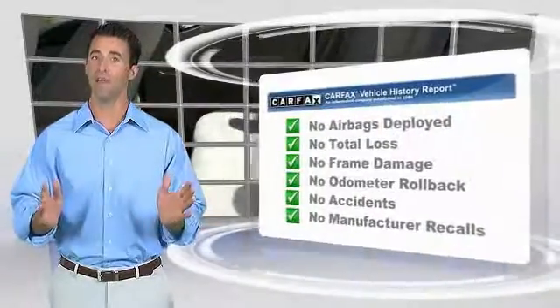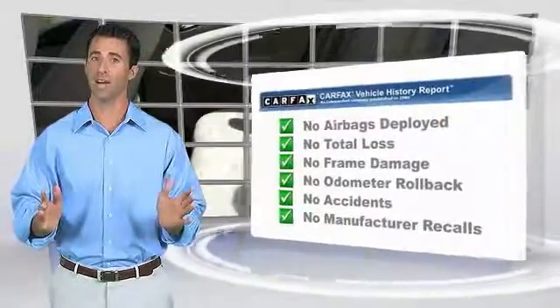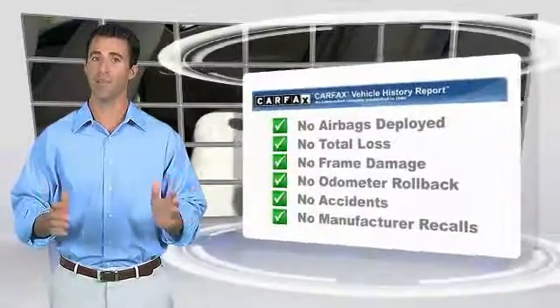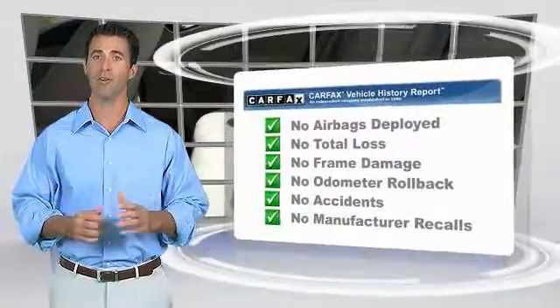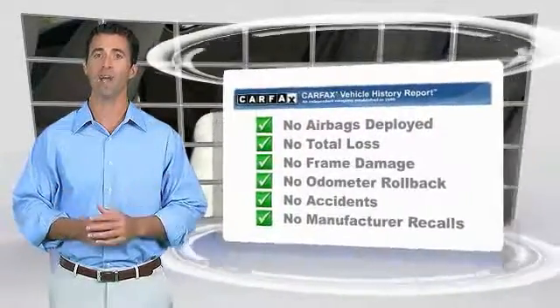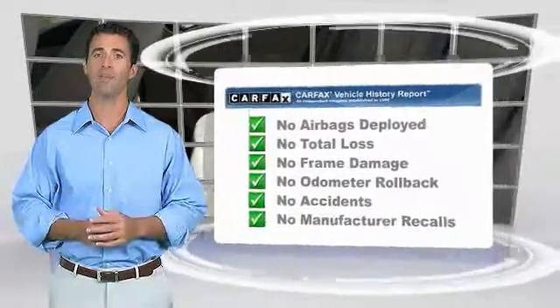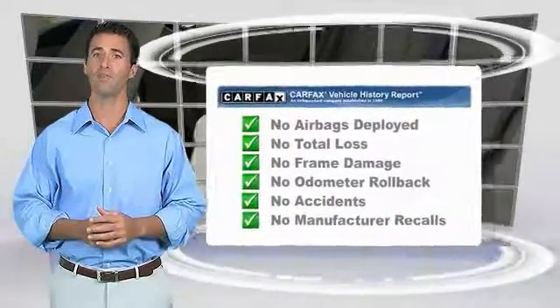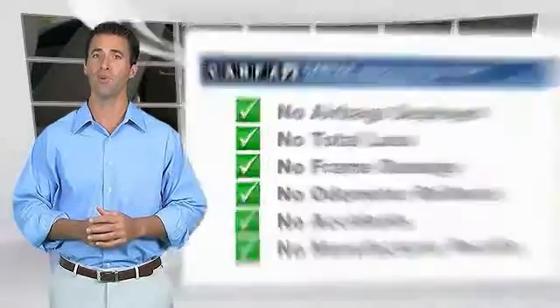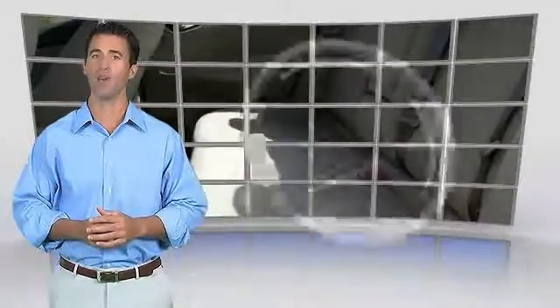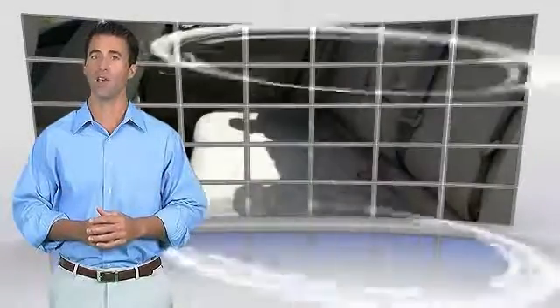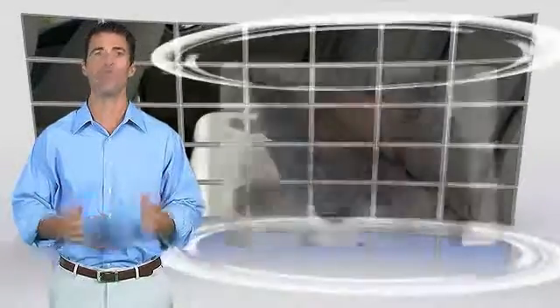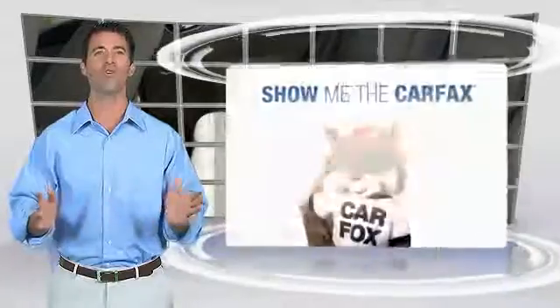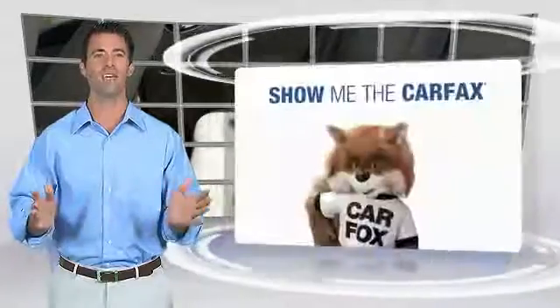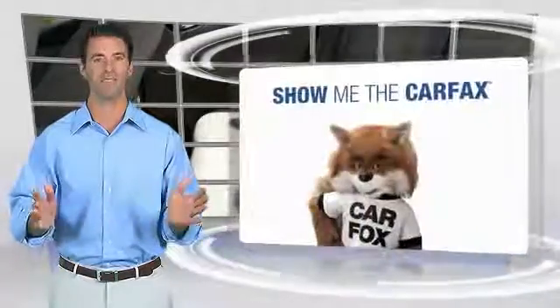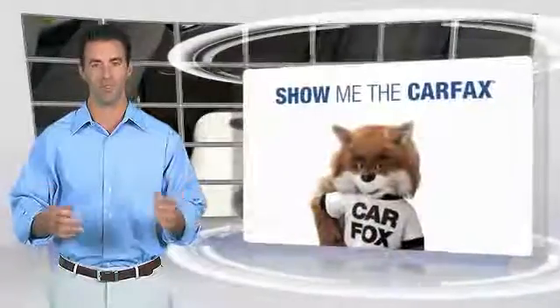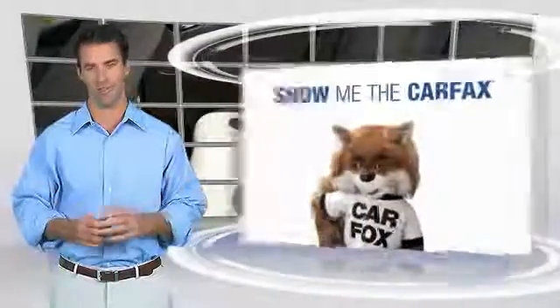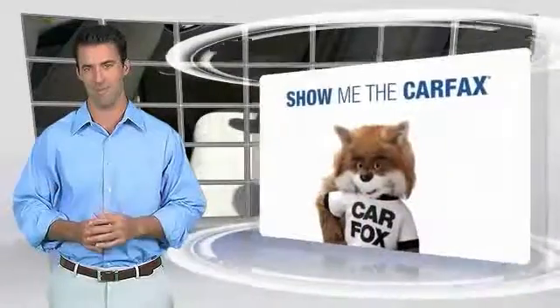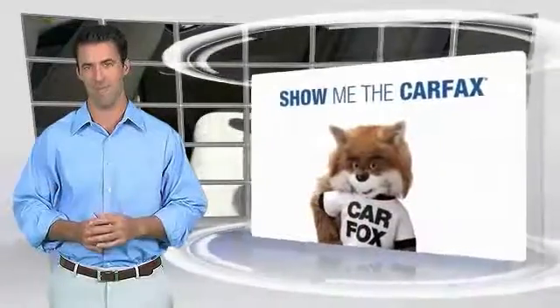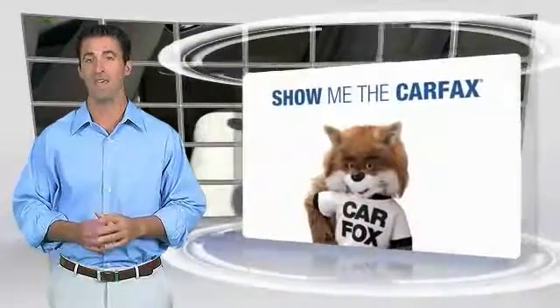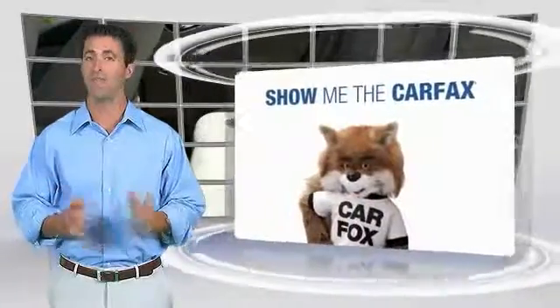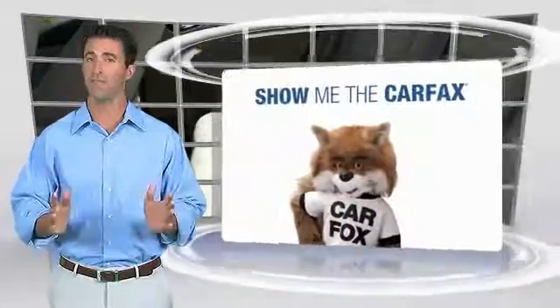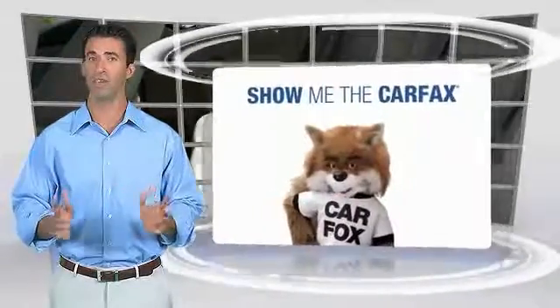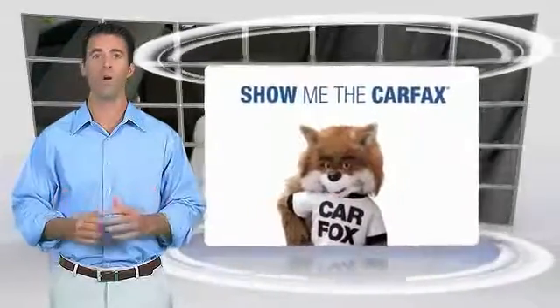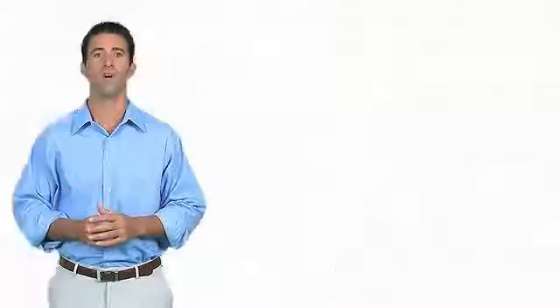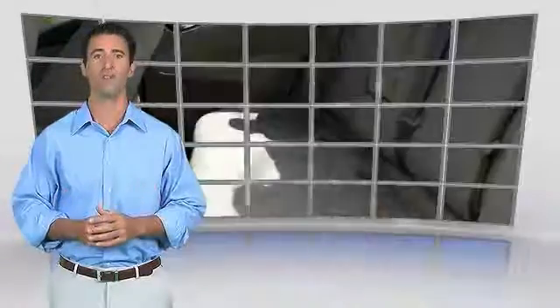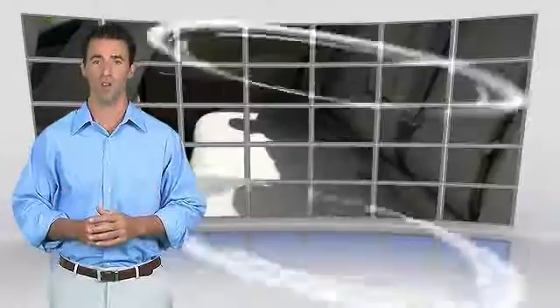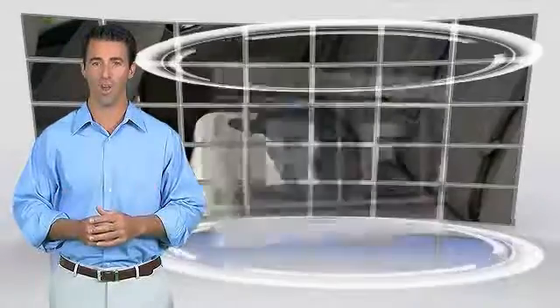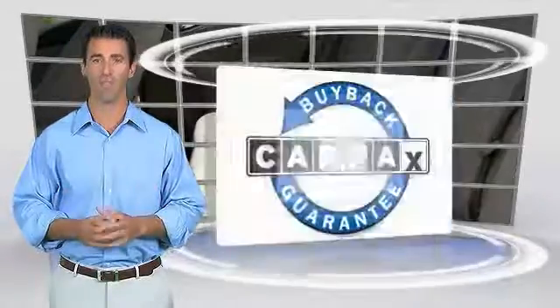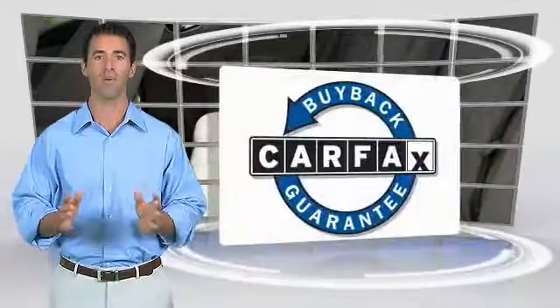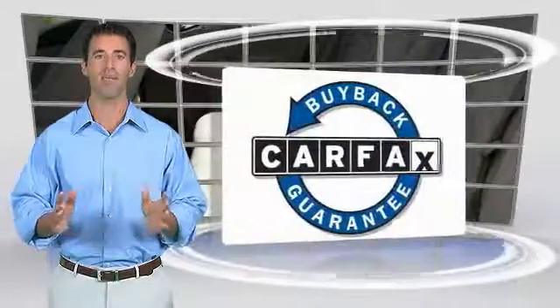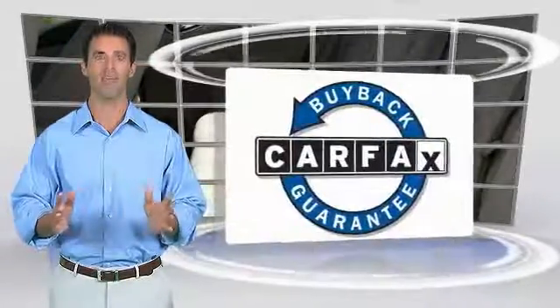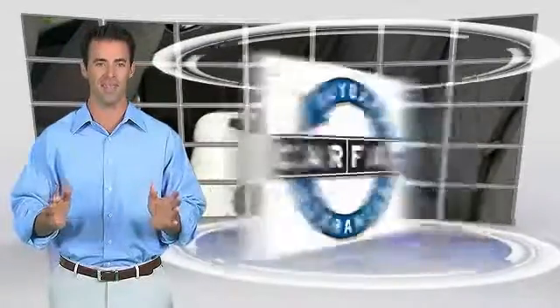Find a complimentary copy of this report online or contact the dealership. This vehicle qualifies for the Carfax buyback guarantee.